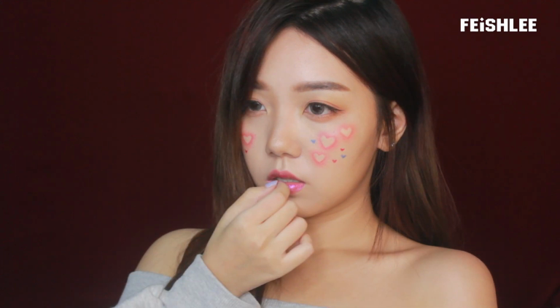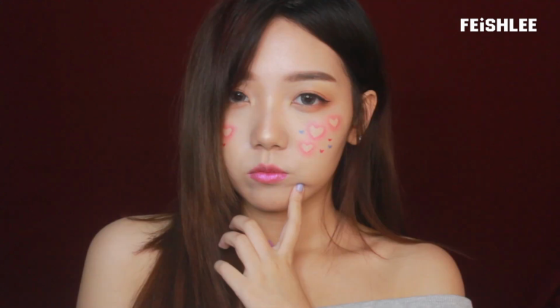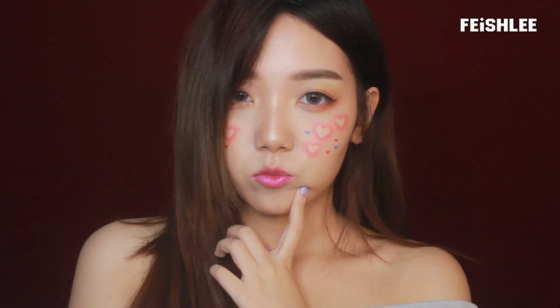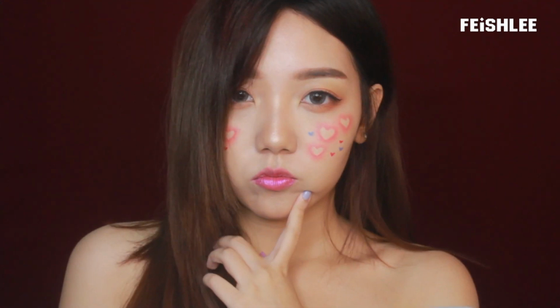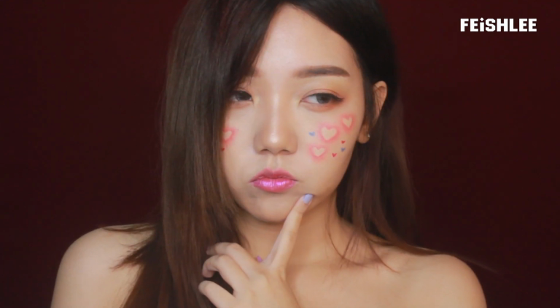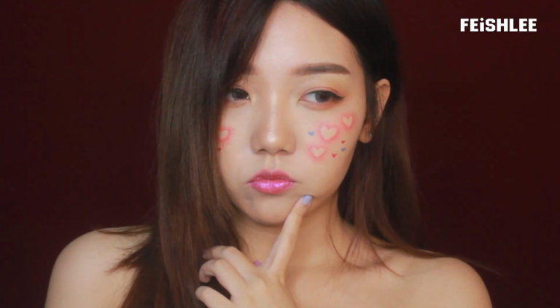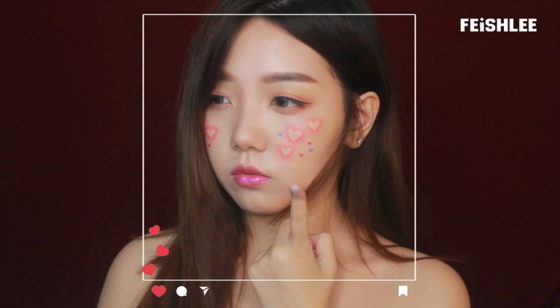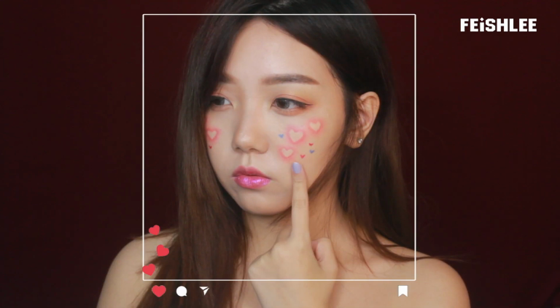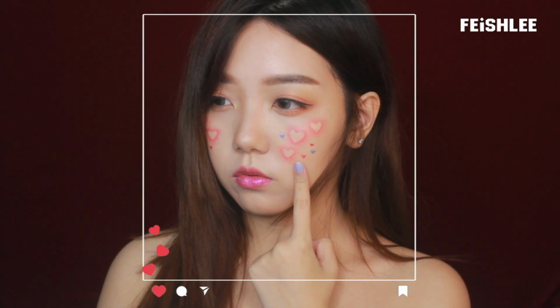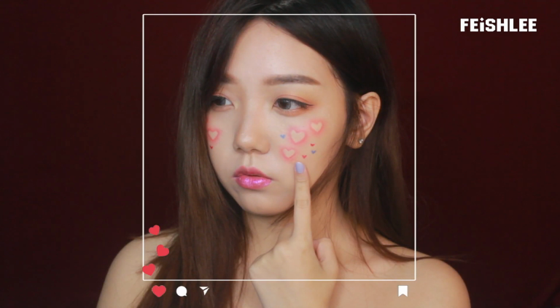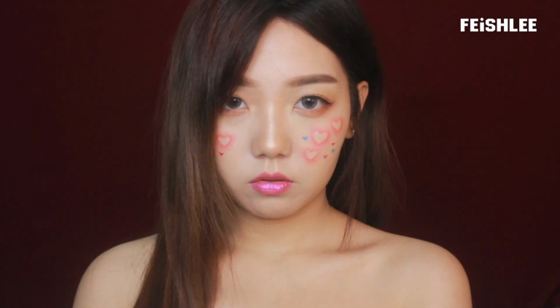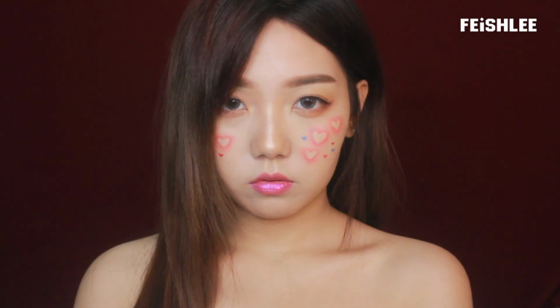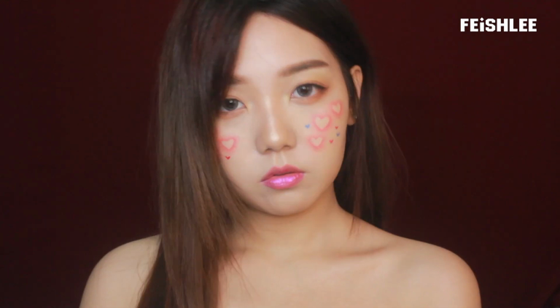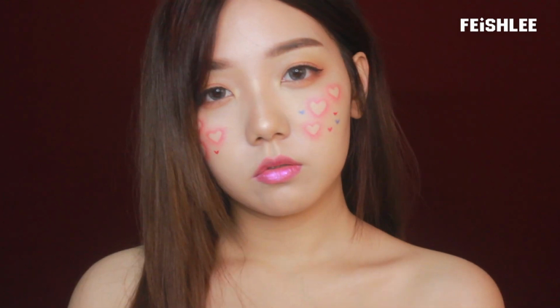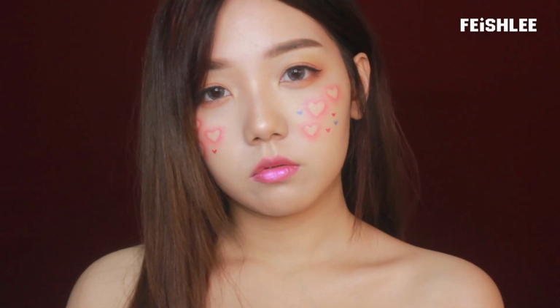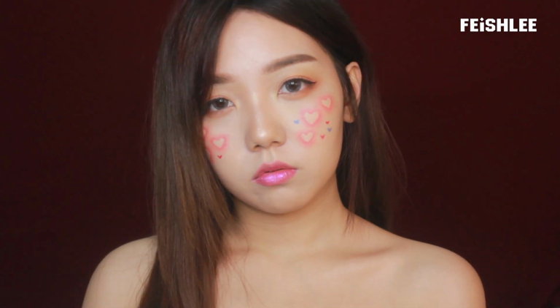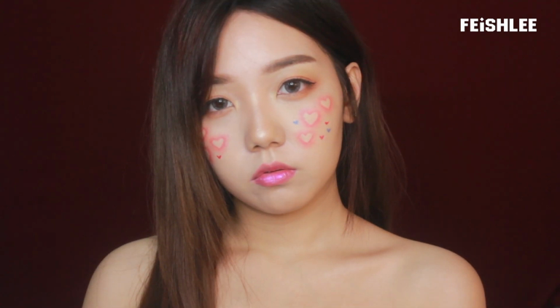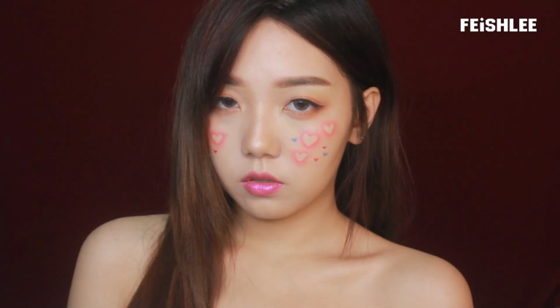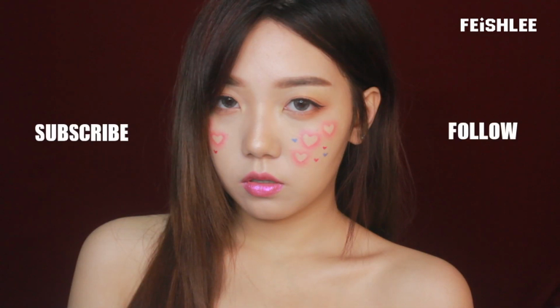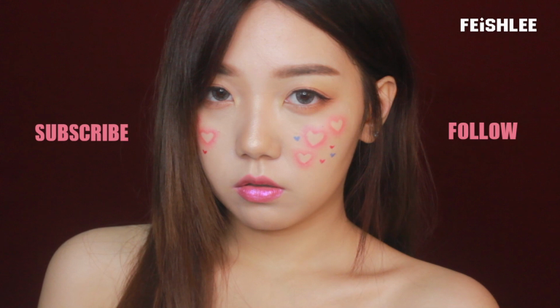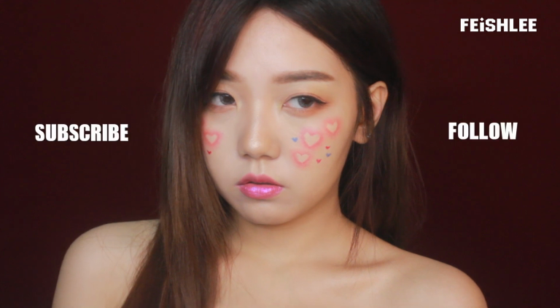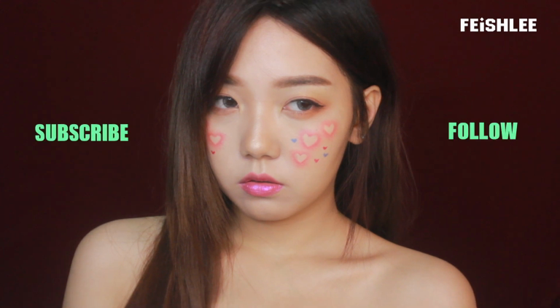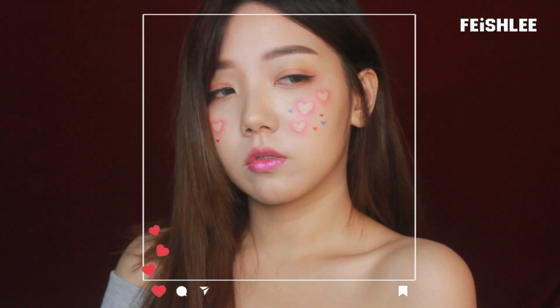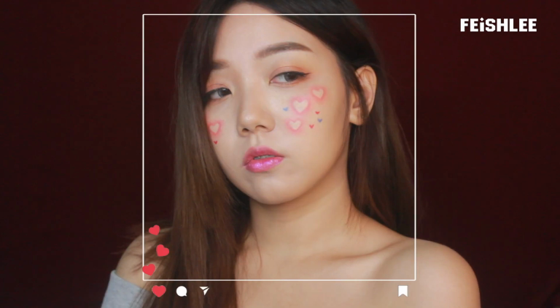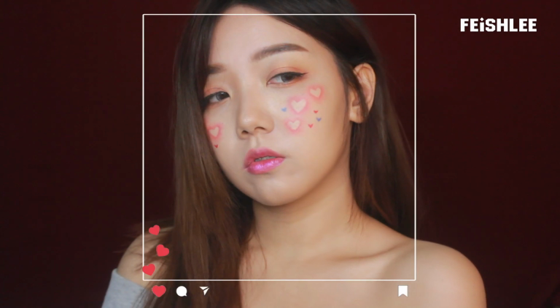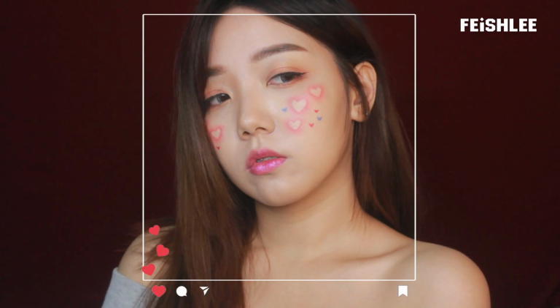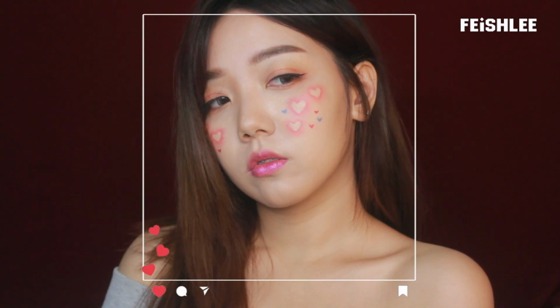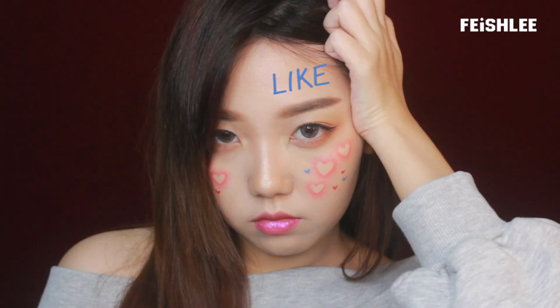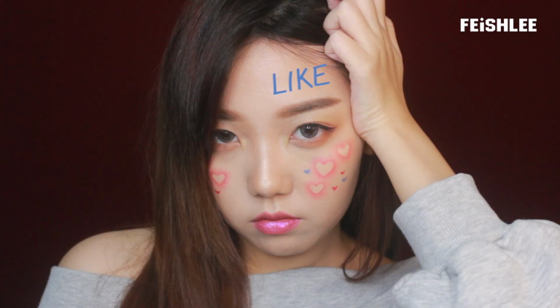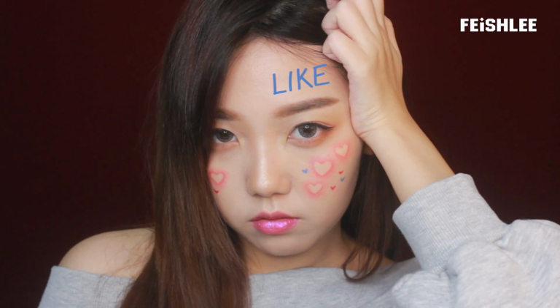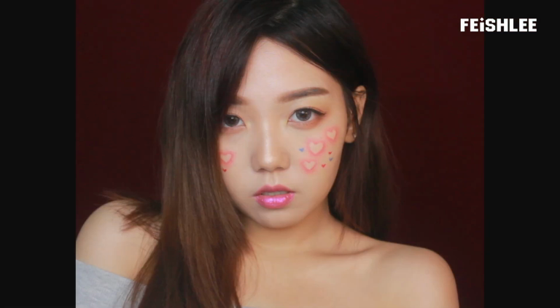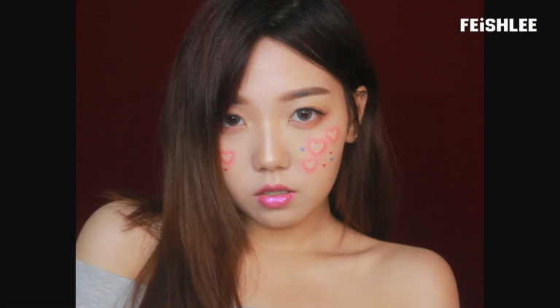Hello everyone, today I will be showing you my attempt to recreate some minor makeup look. So let's get started.